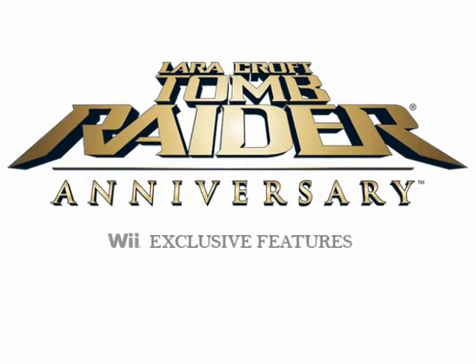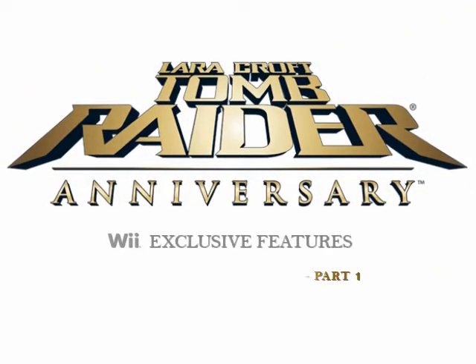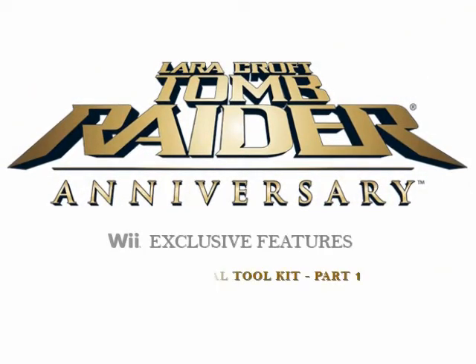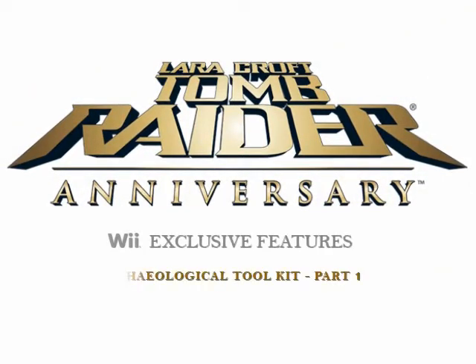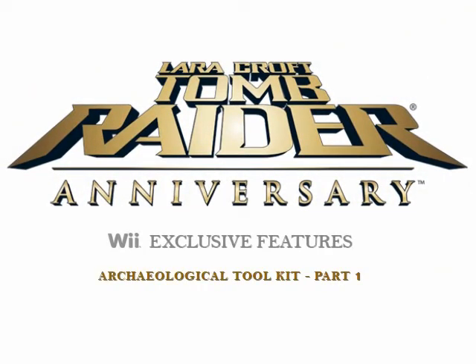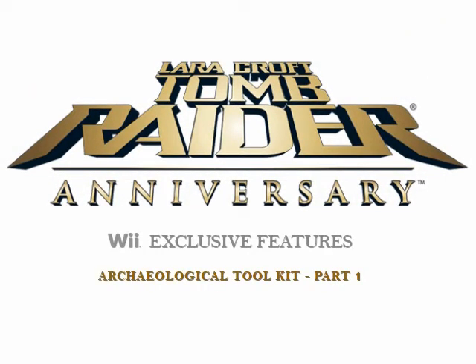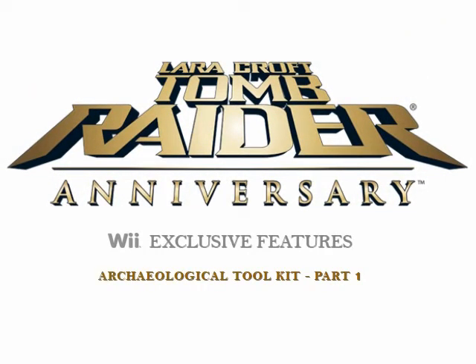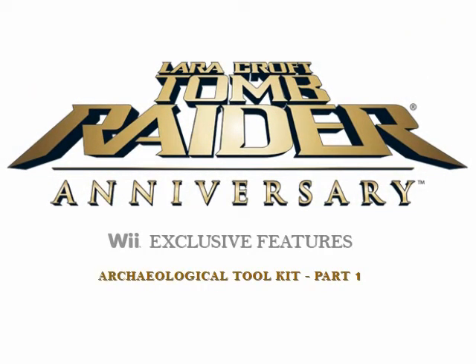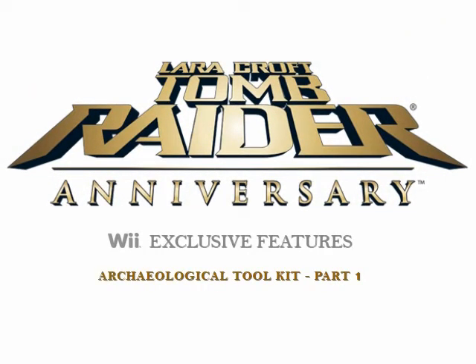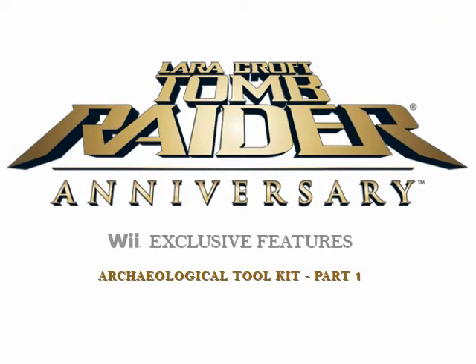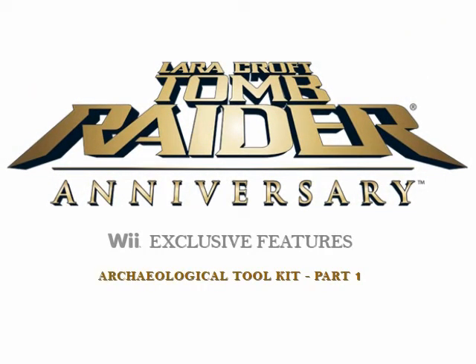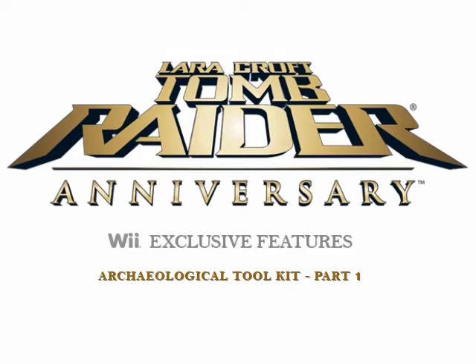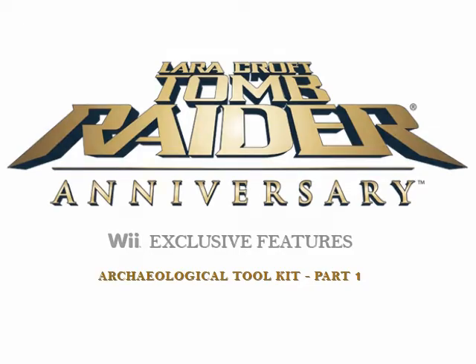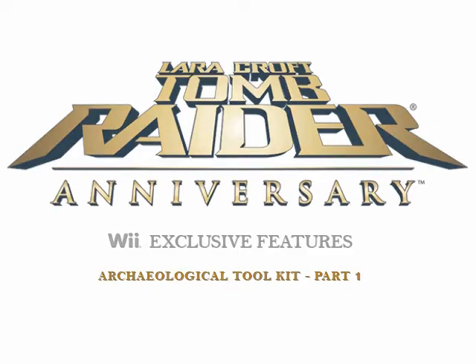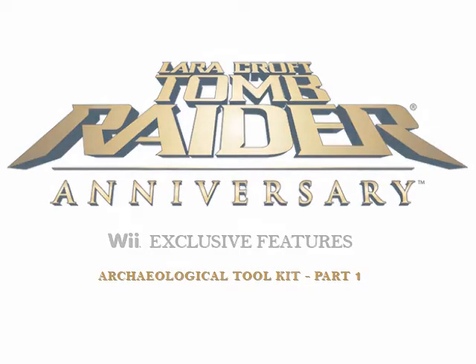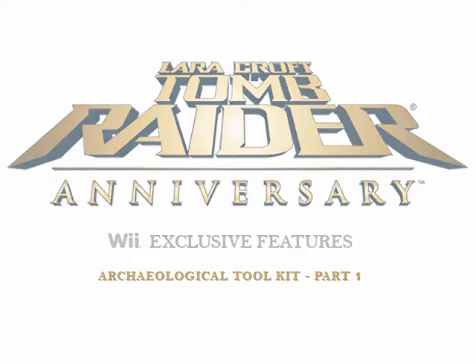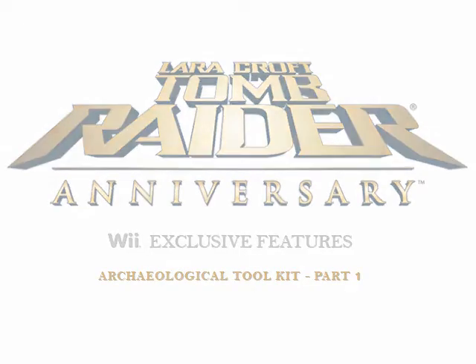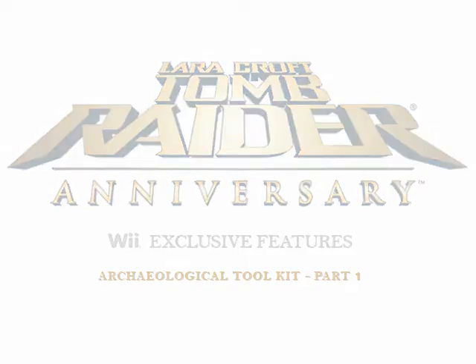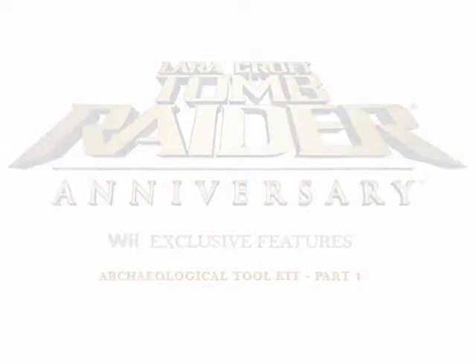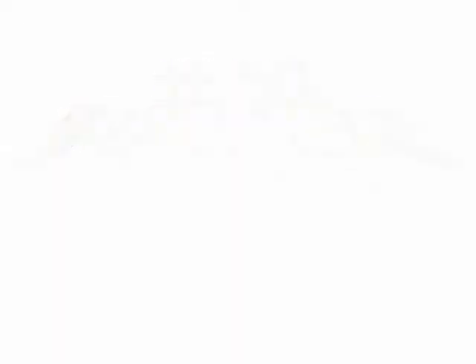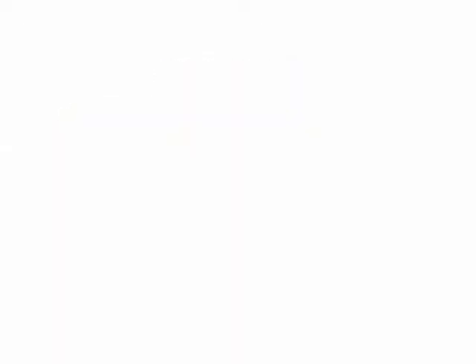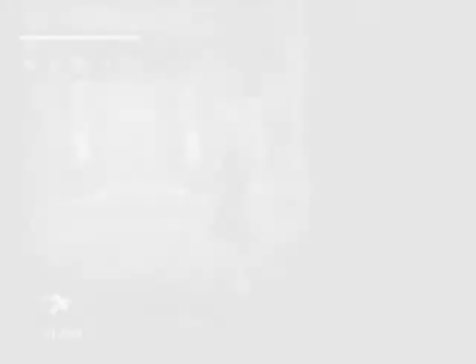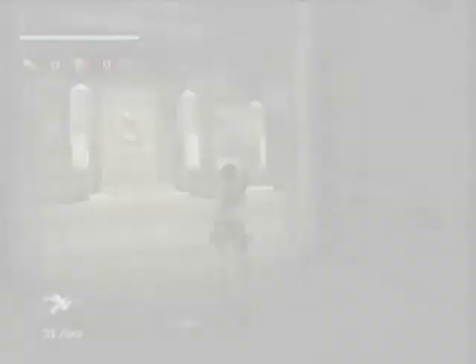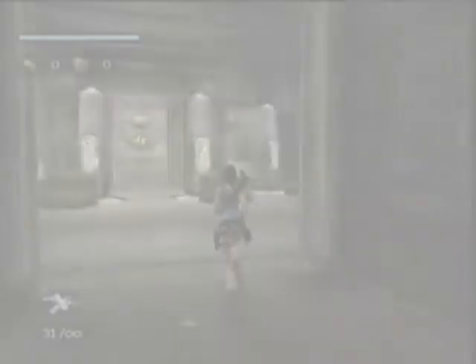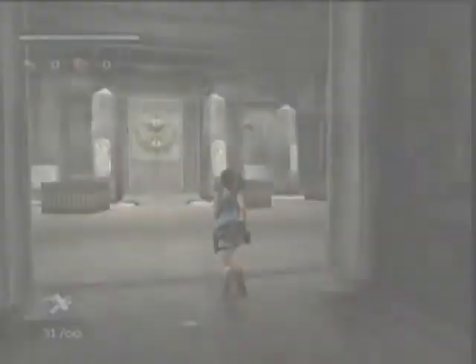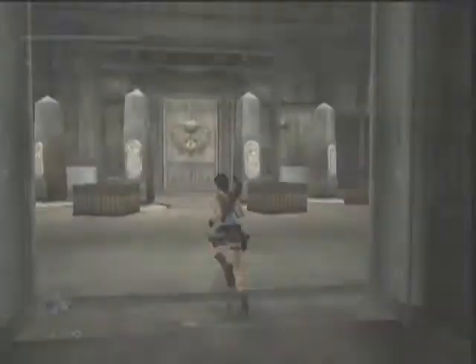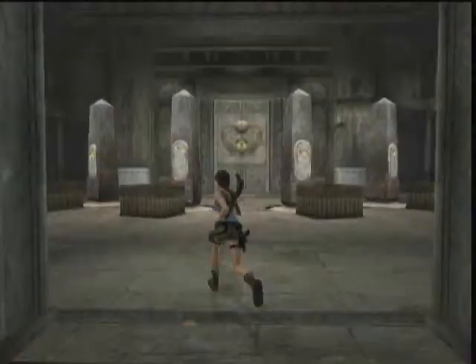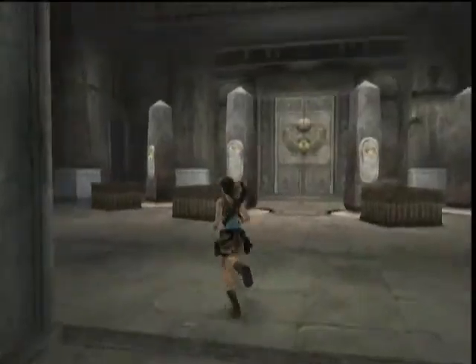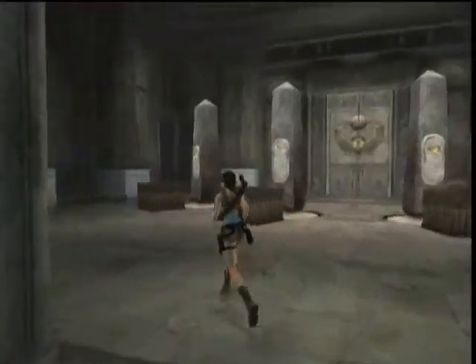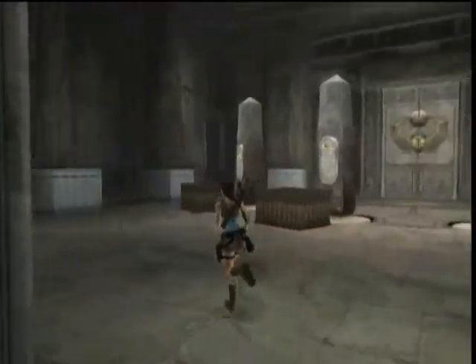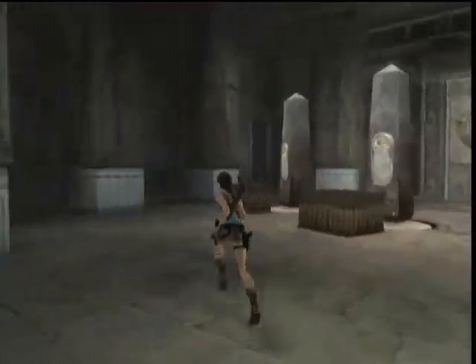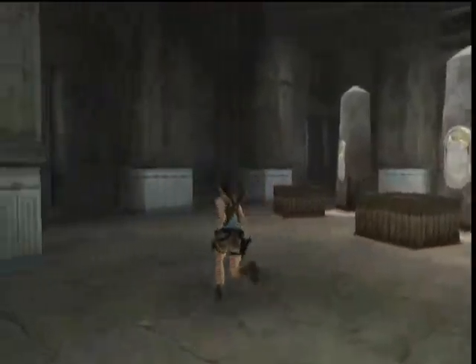Hi, I'm Morgan Grace, your producer at Crystal Dynamics, and today we'd like to show you a little bit about Tomb Raider Anniversary Wii.